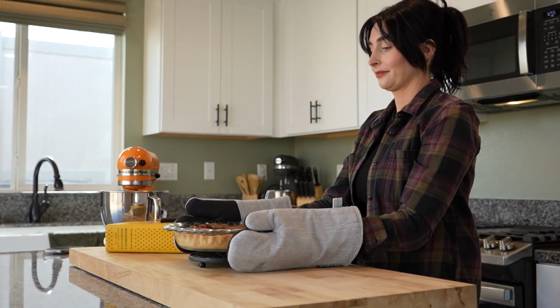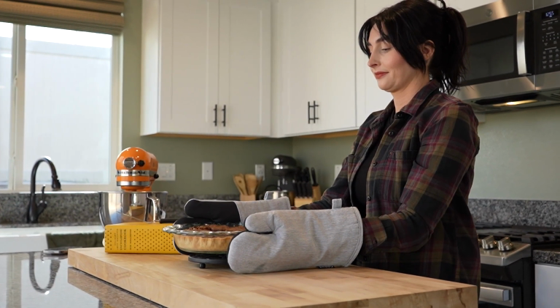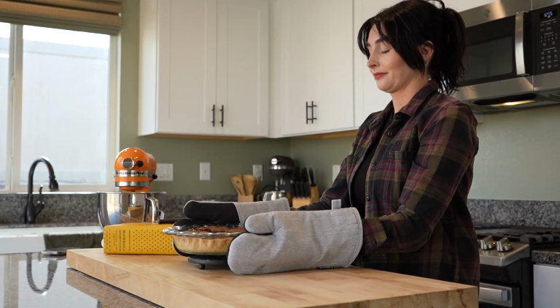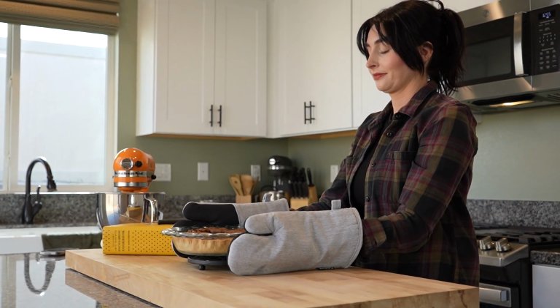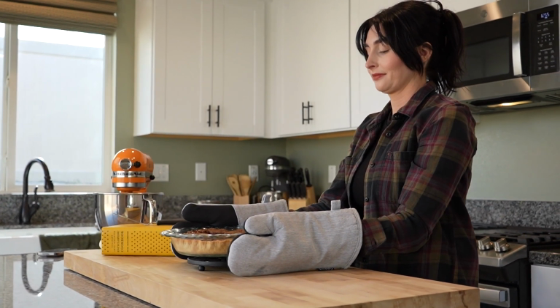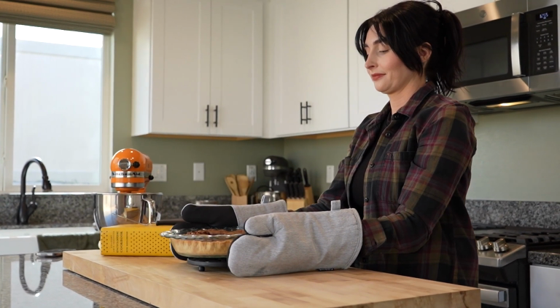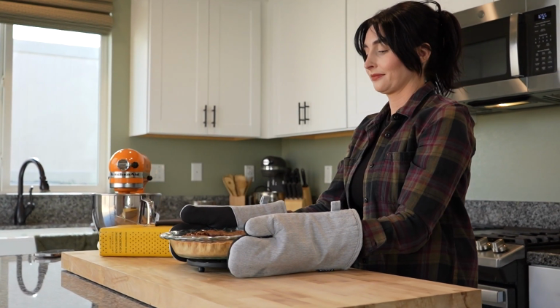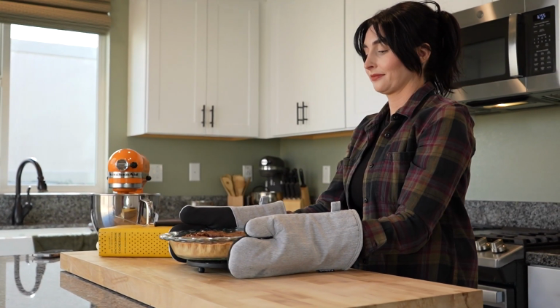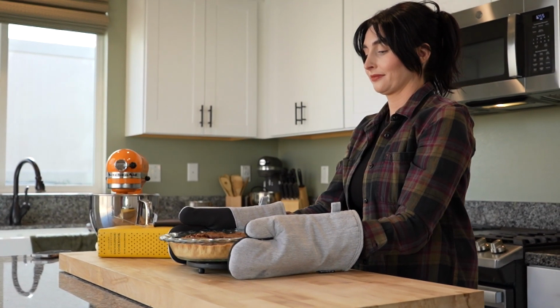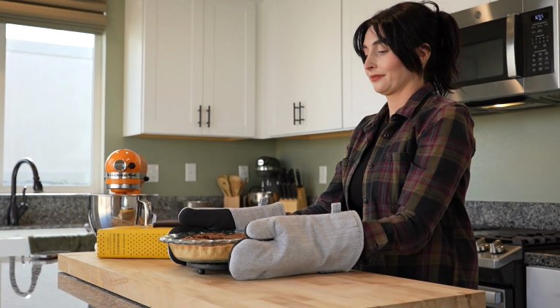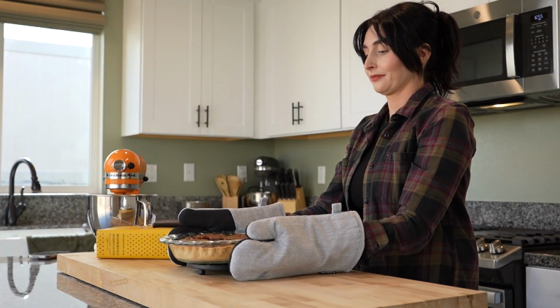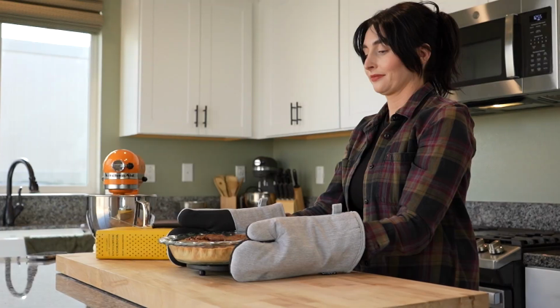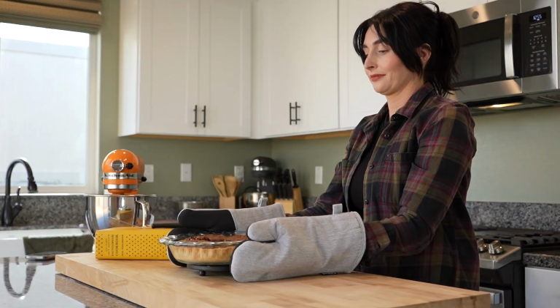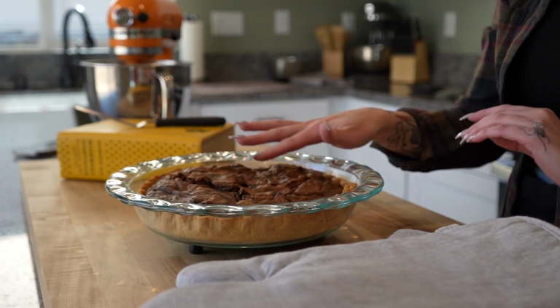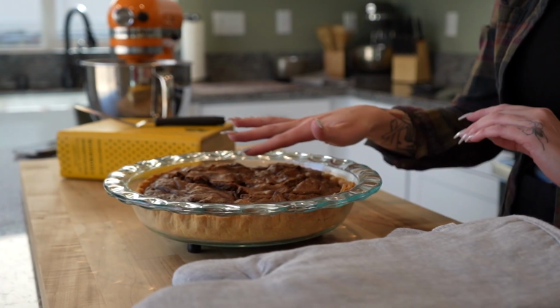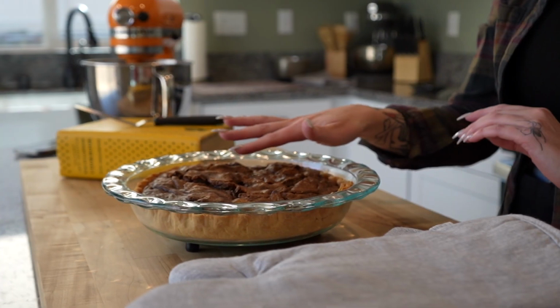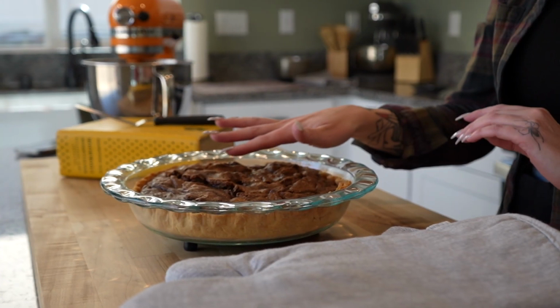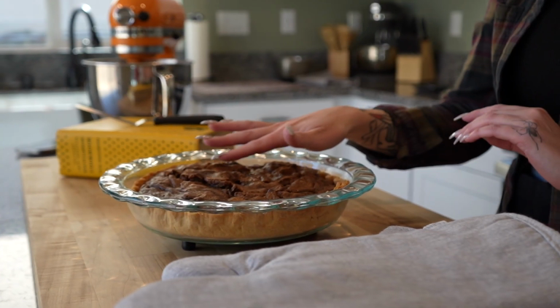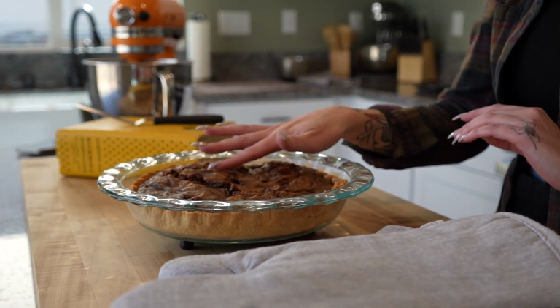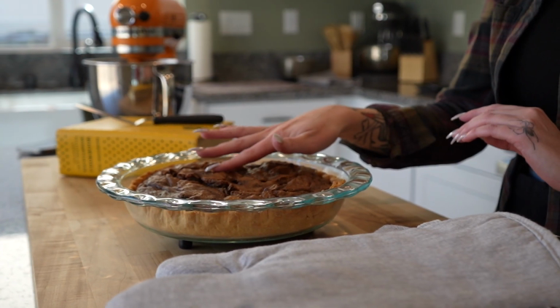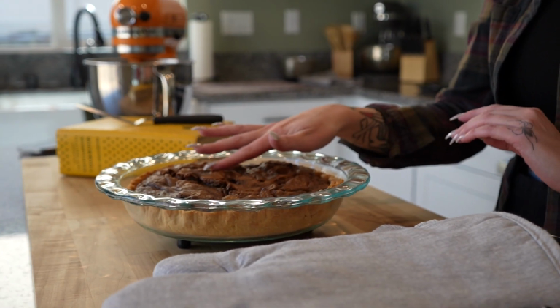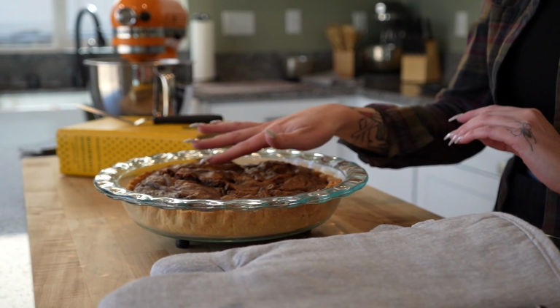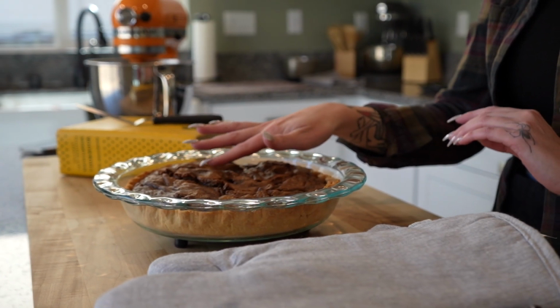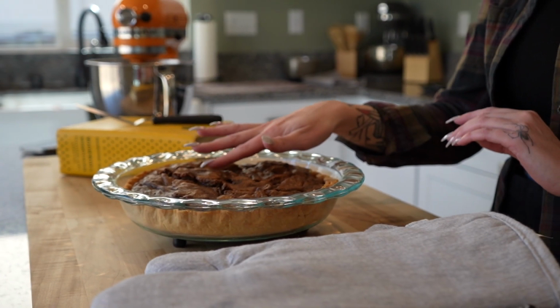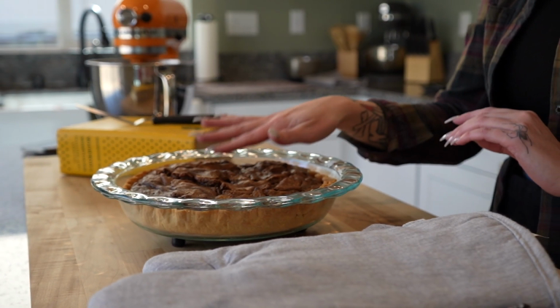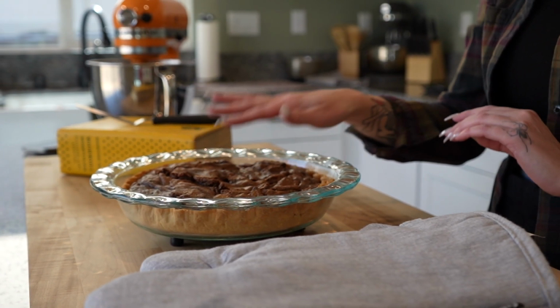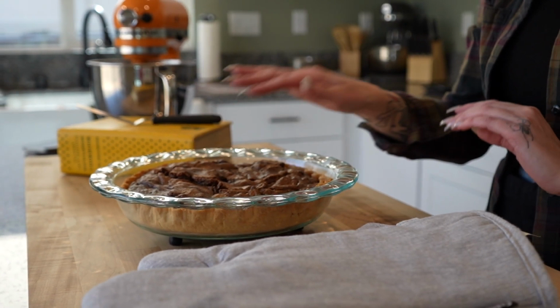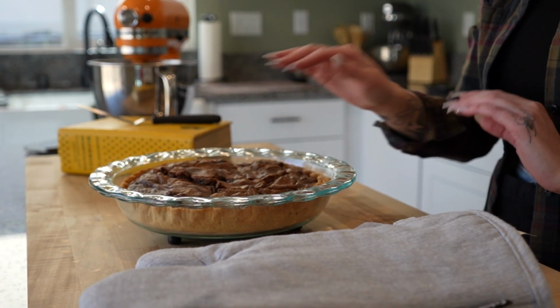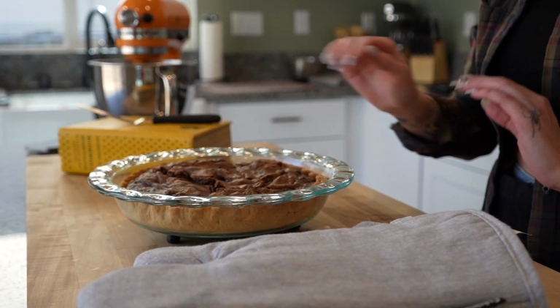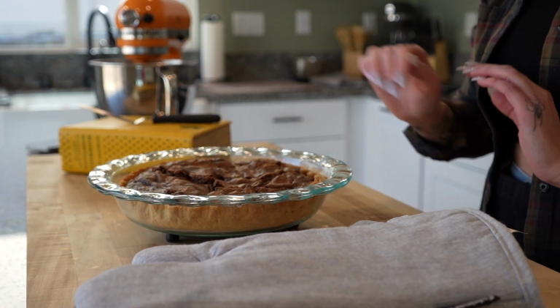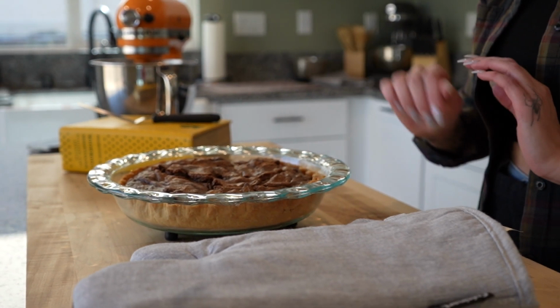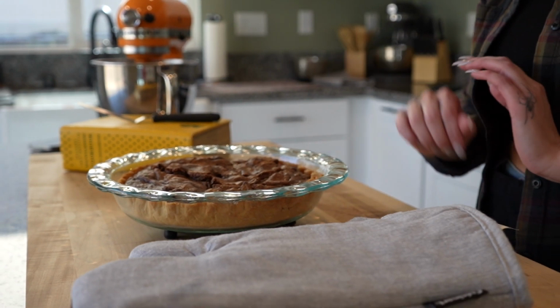We're gonna put this on a wire rack and let it sit at room temperature for about two hours before we cut into the pie.